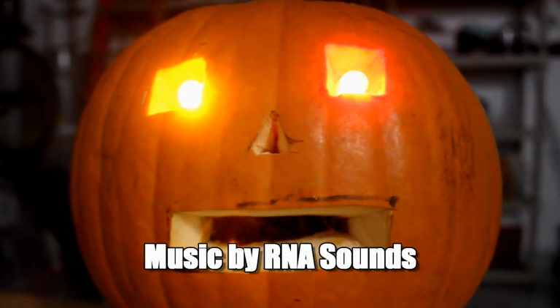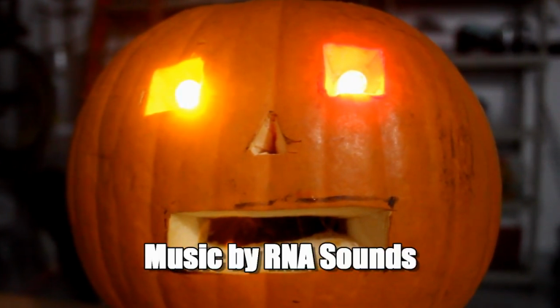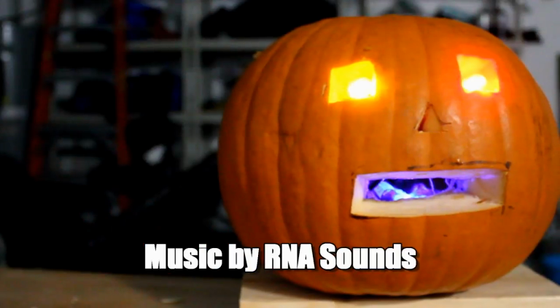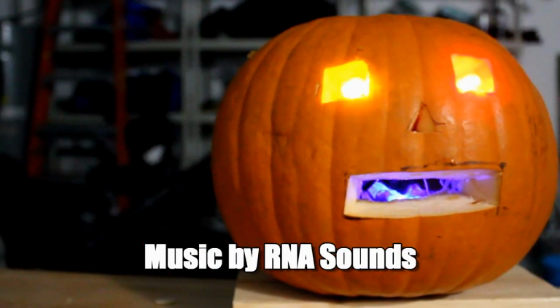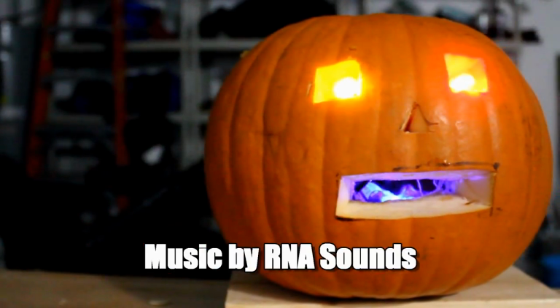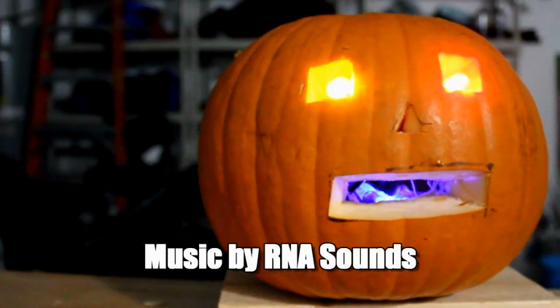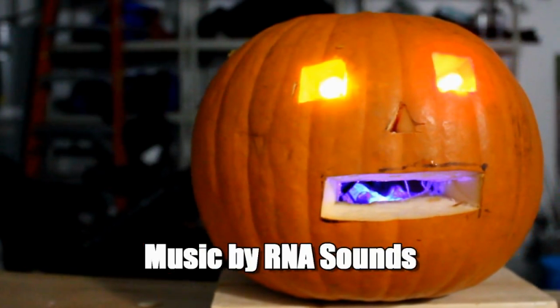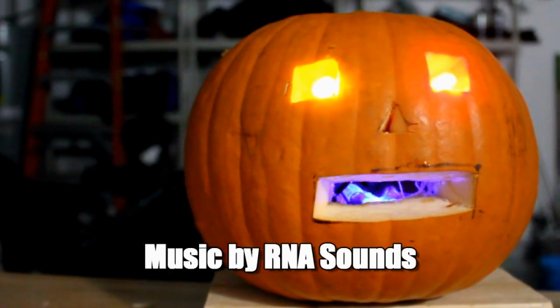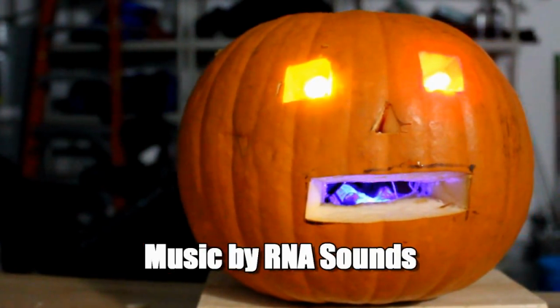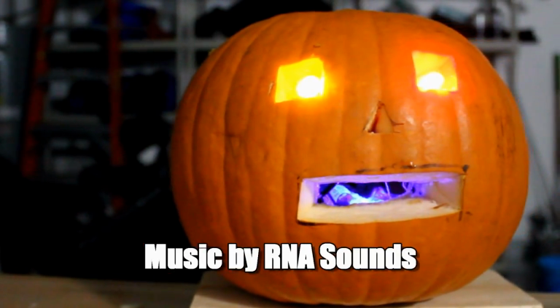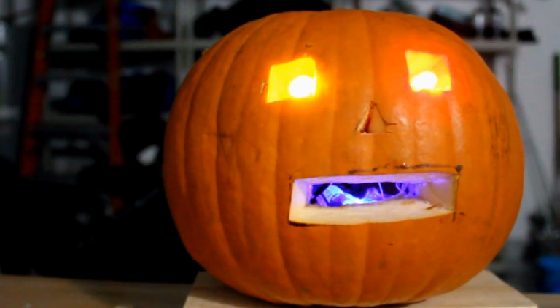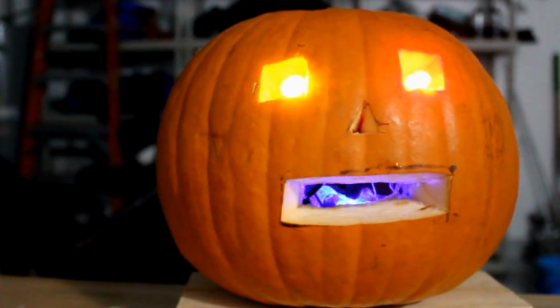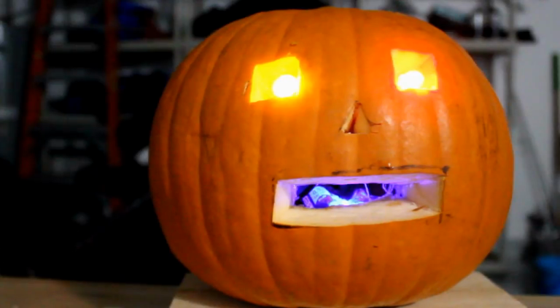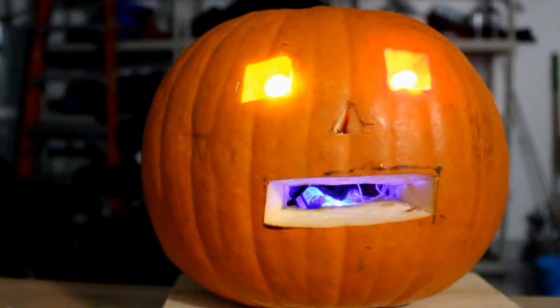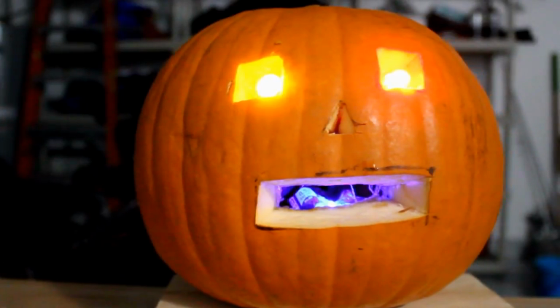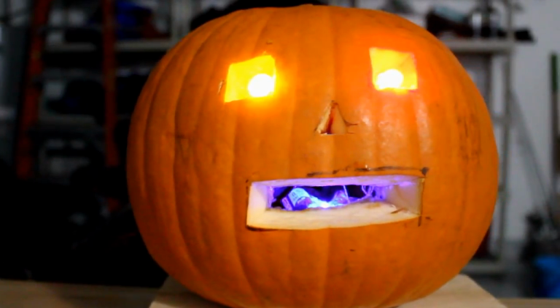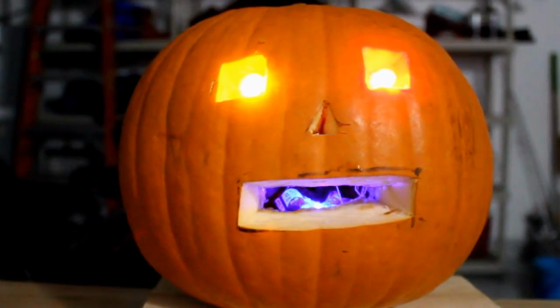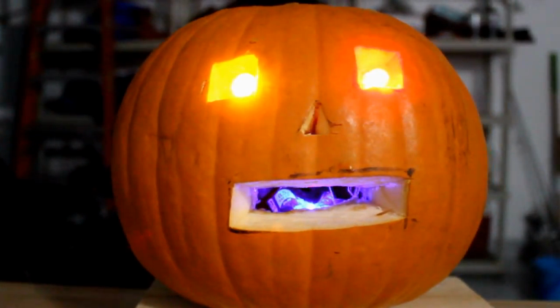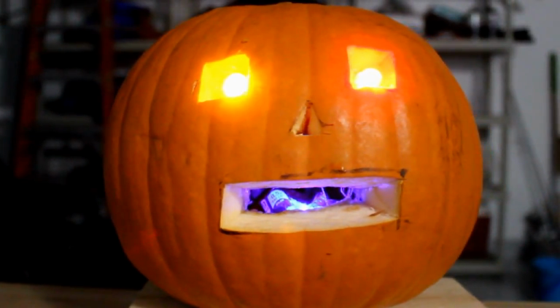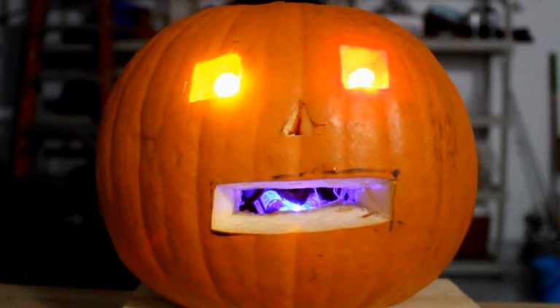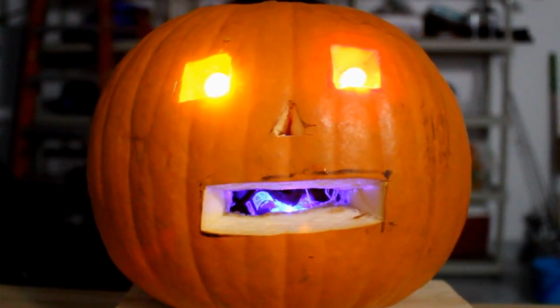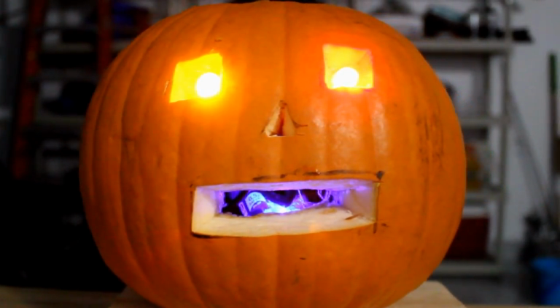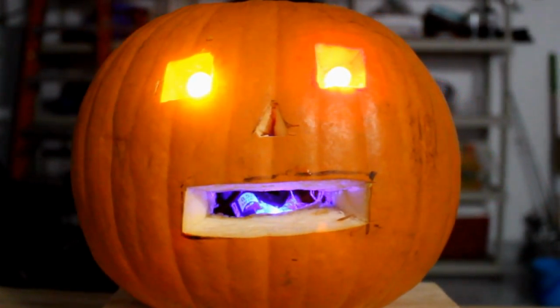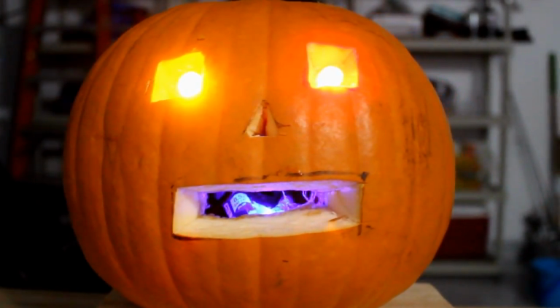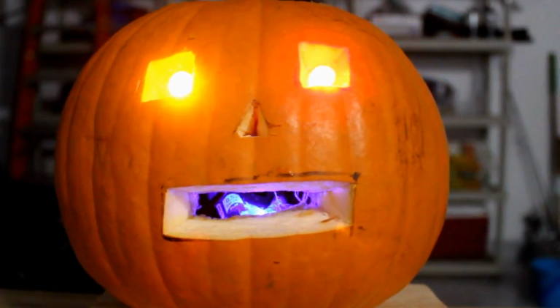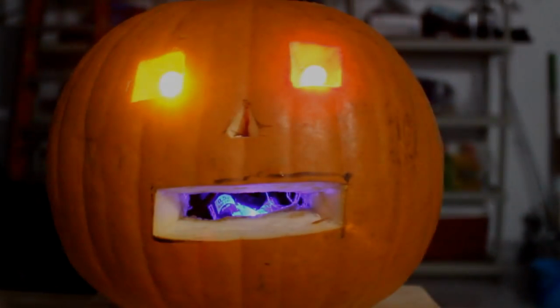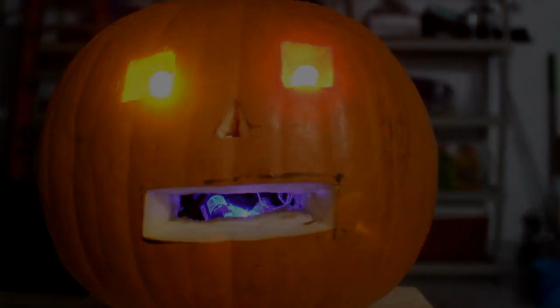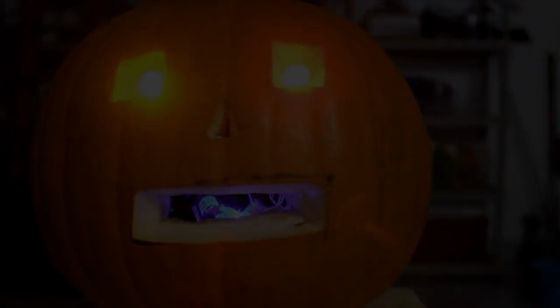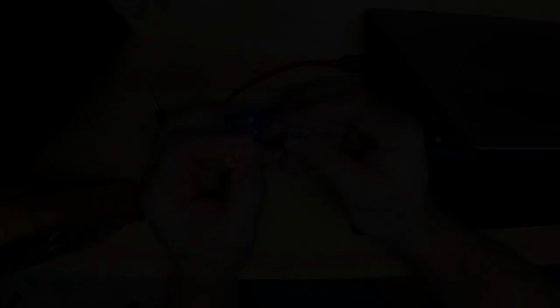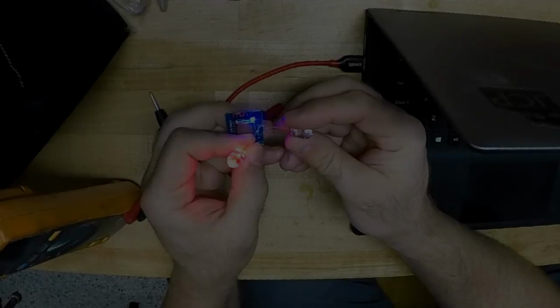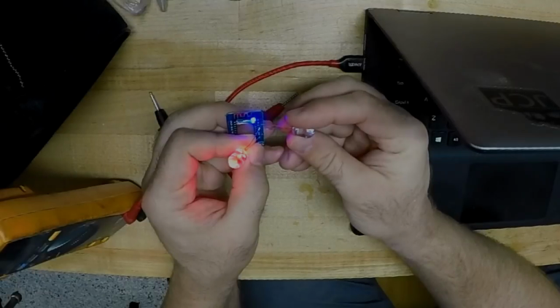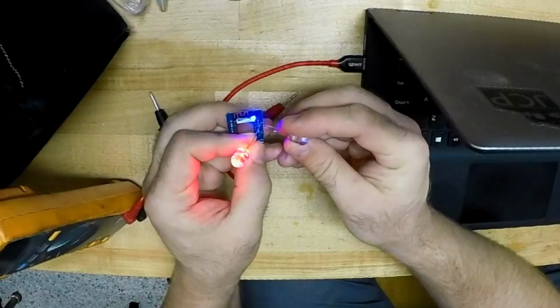All you need is a Wemos D1 Mini ESP8266 board, two LEDs and some wire. Oh, and a bread bag, but I'll explain that later.